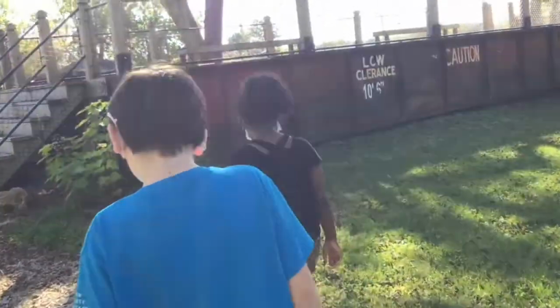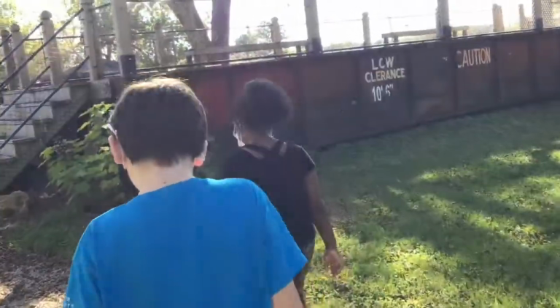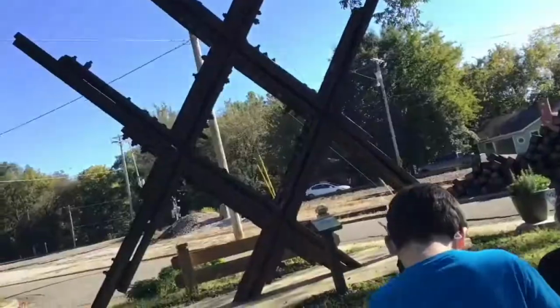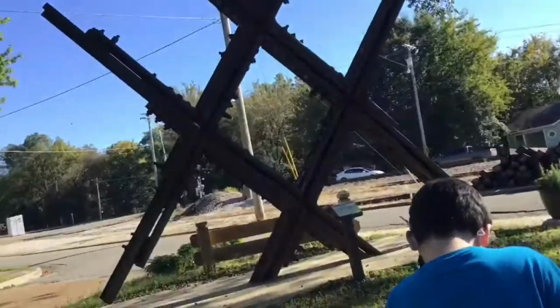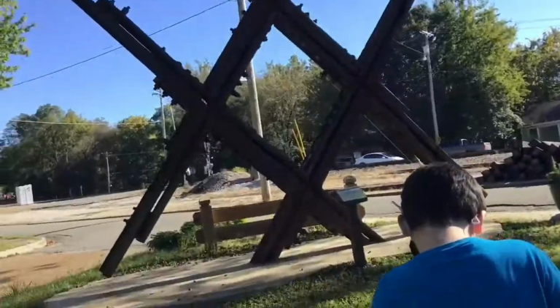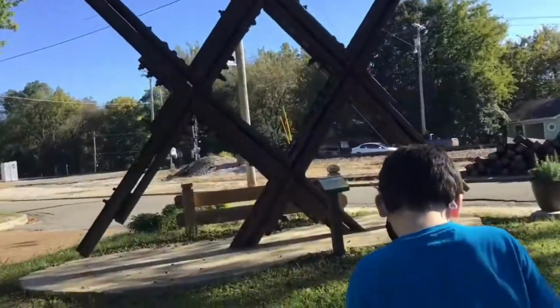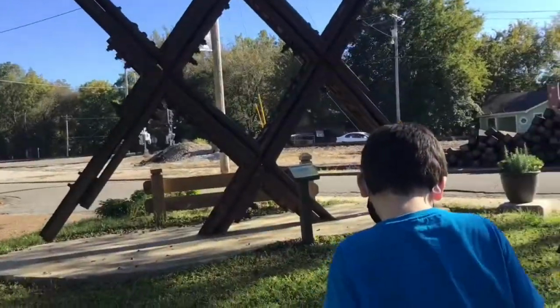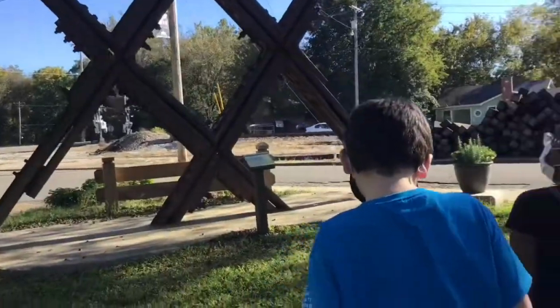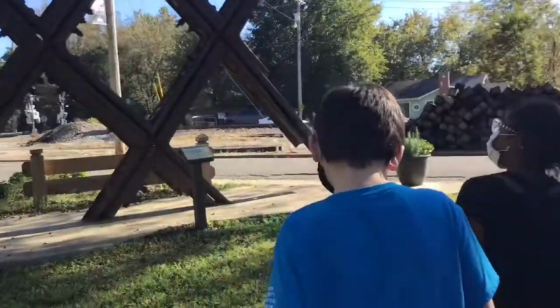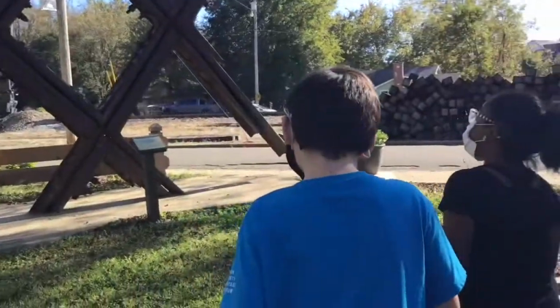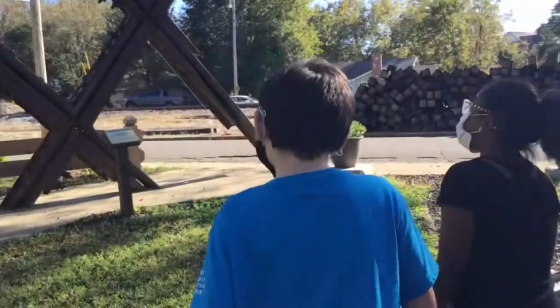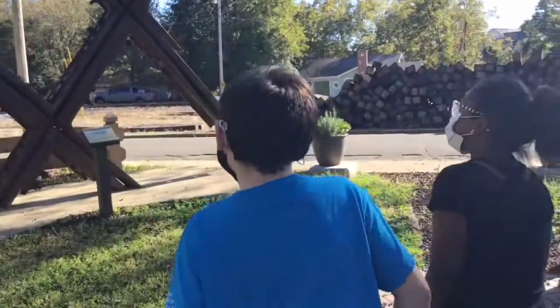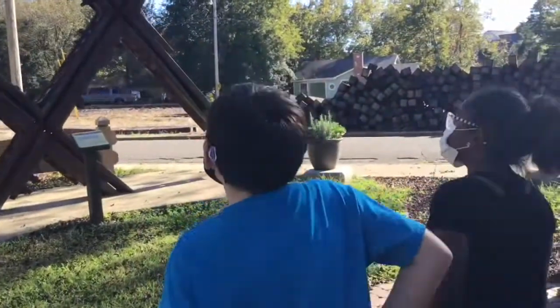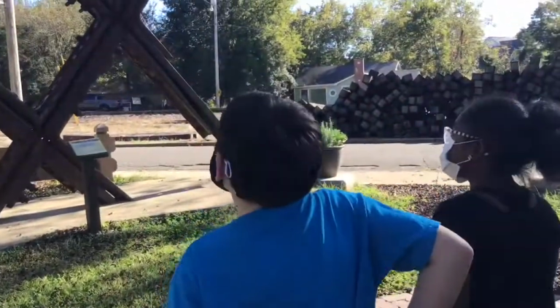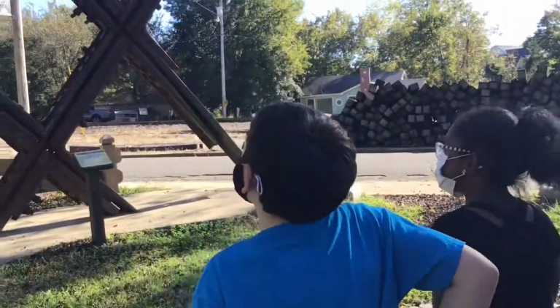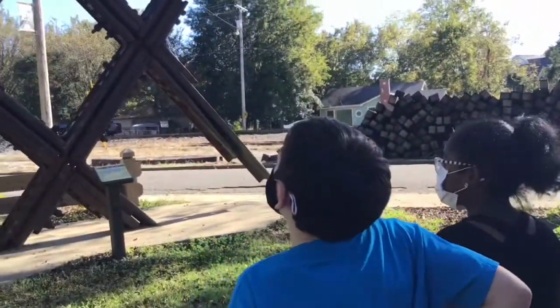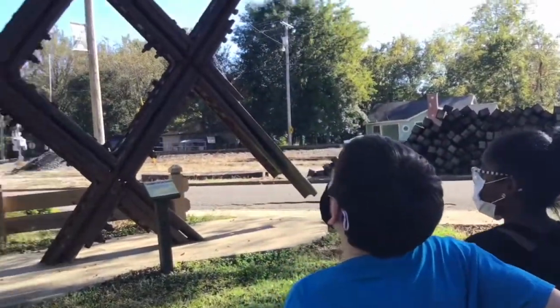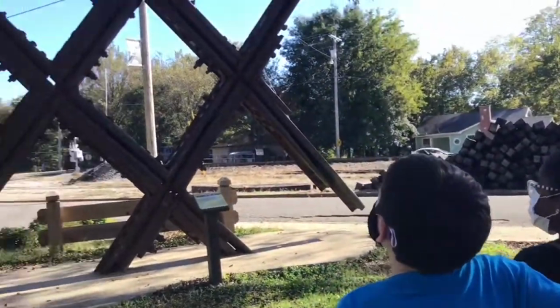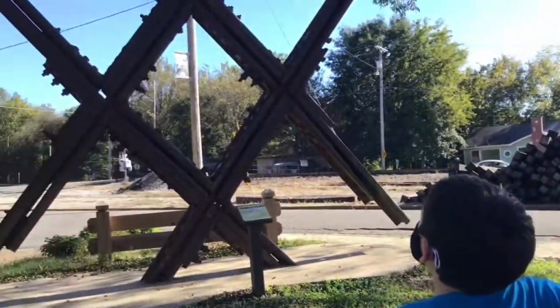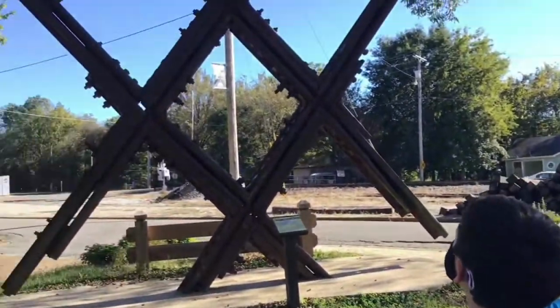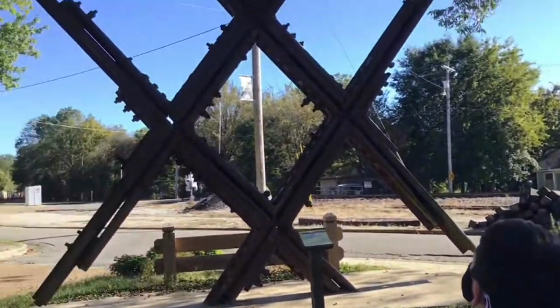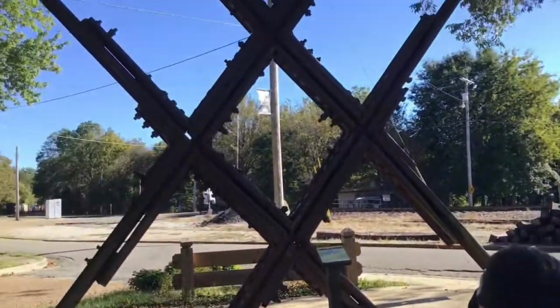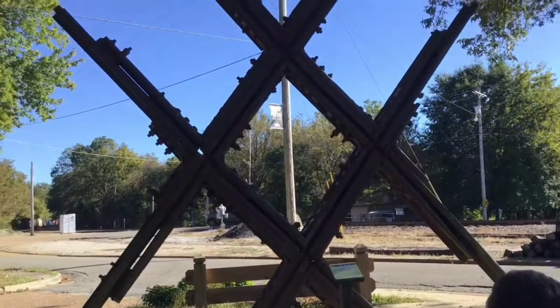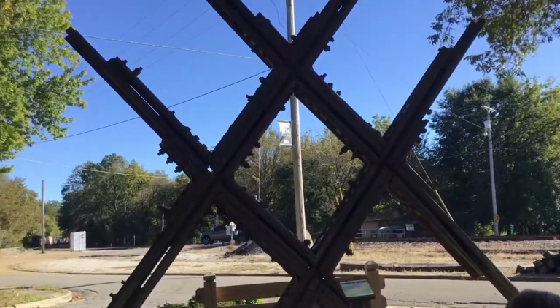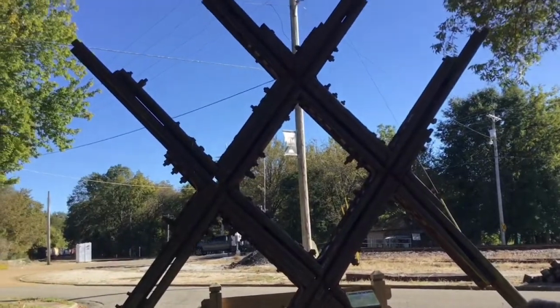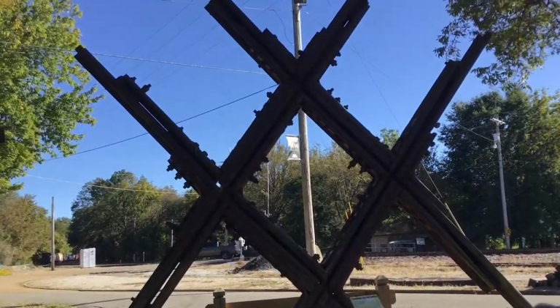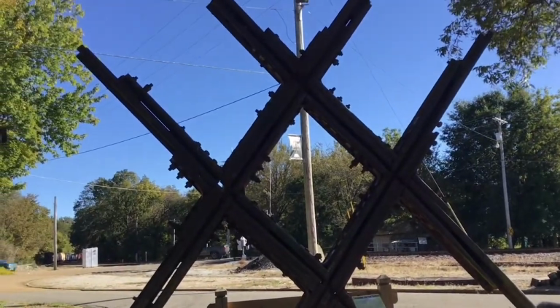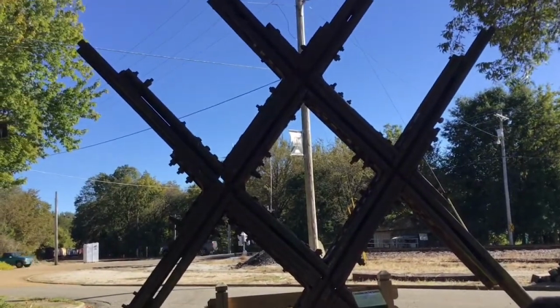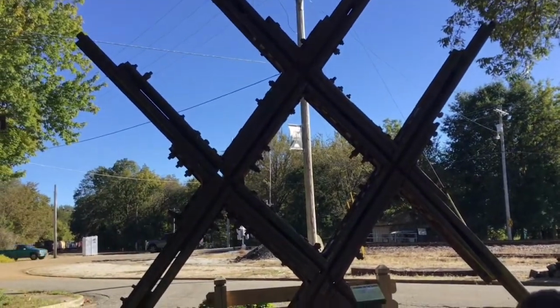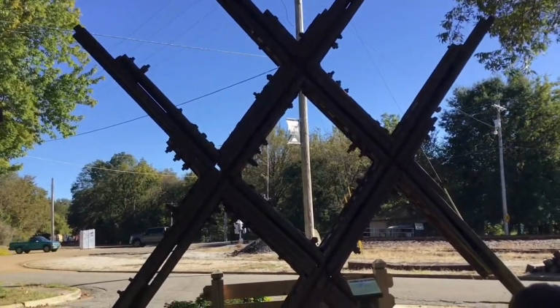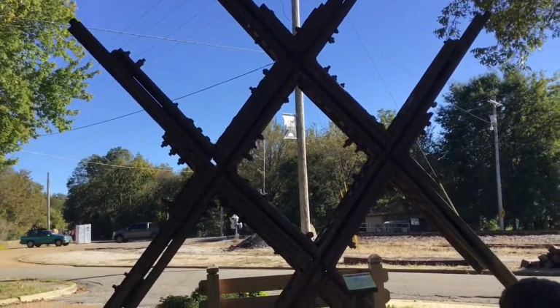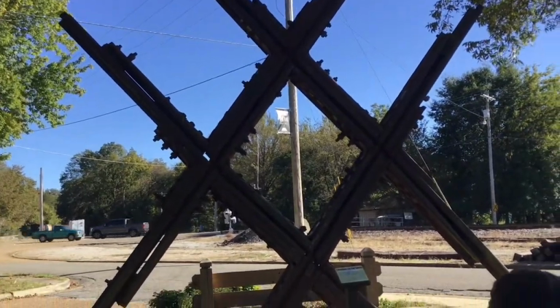Look at that cool head! Imagine being in that tall.